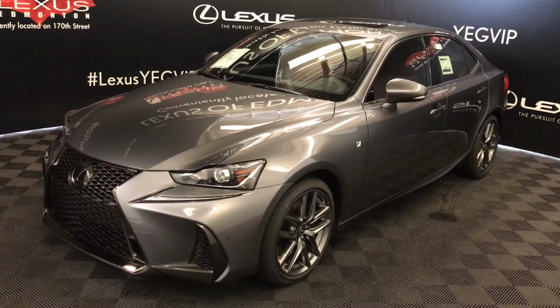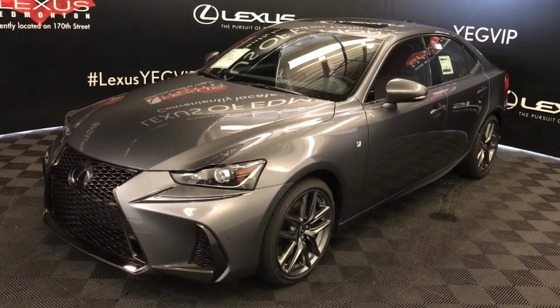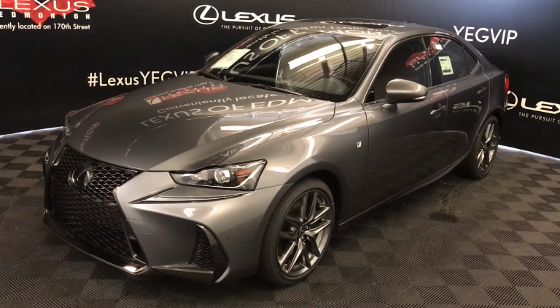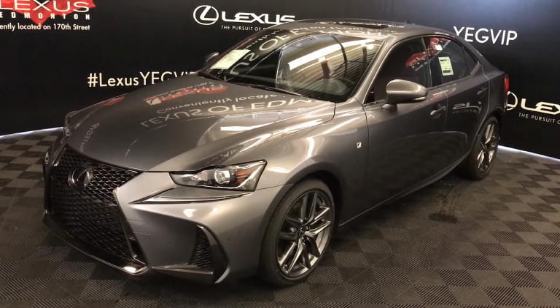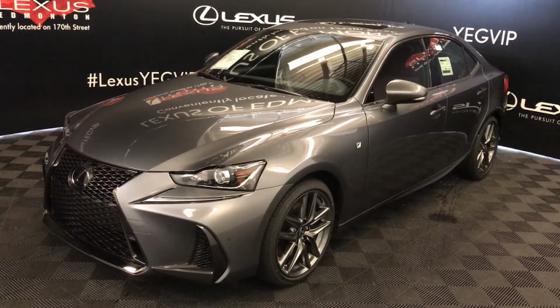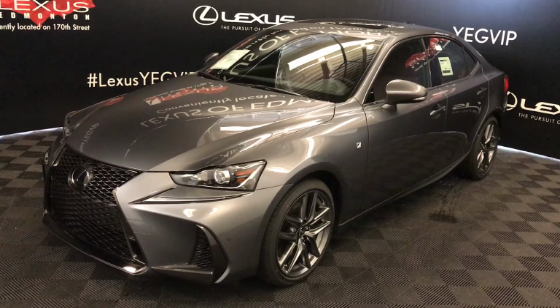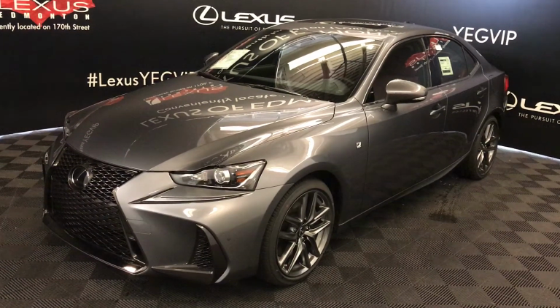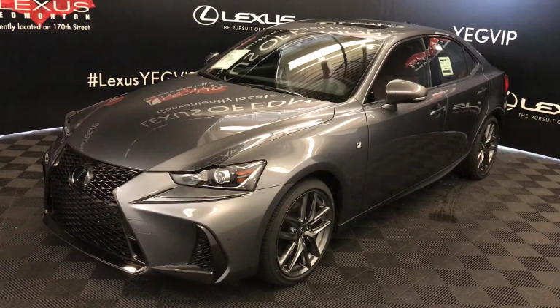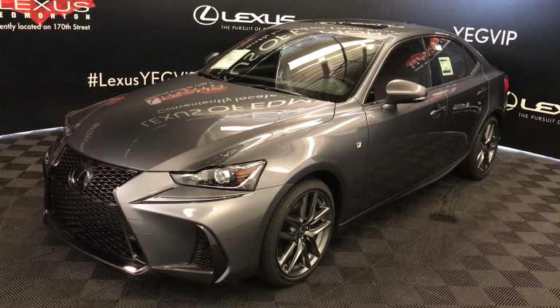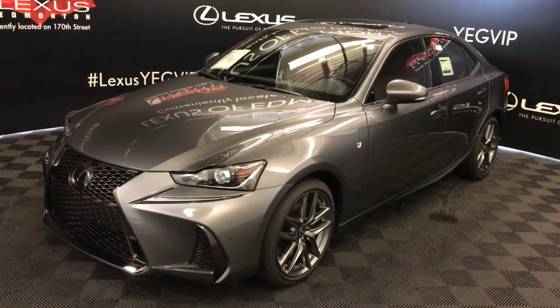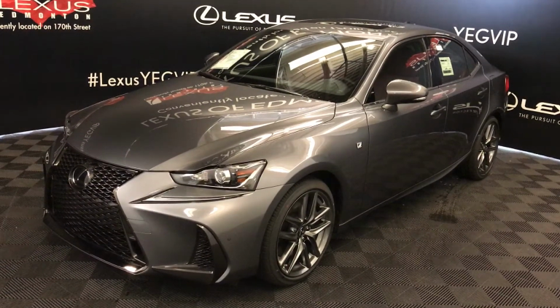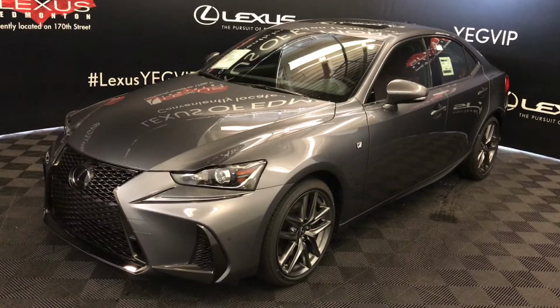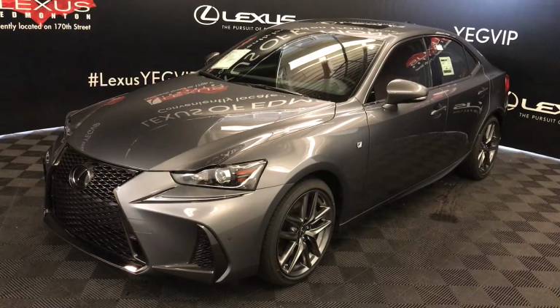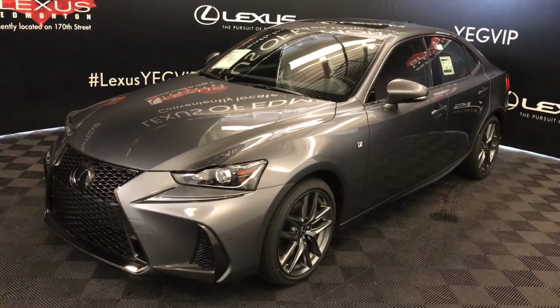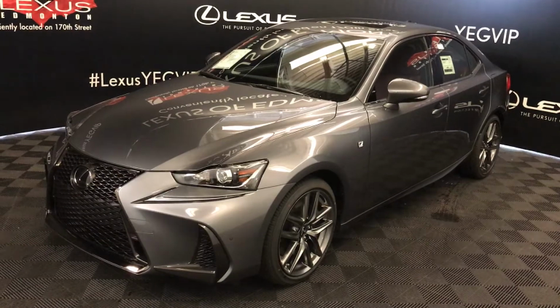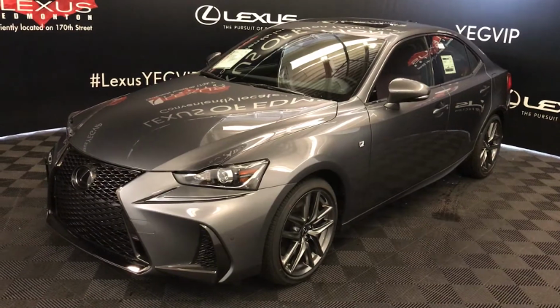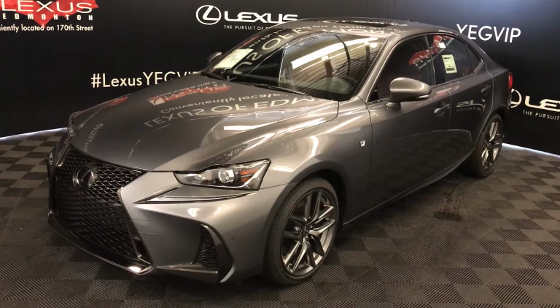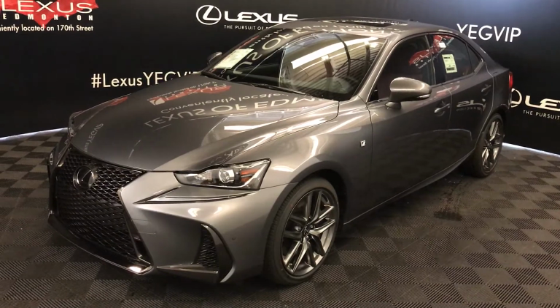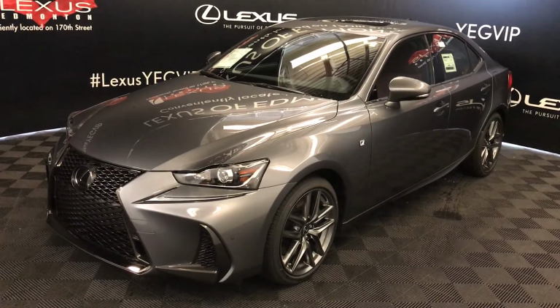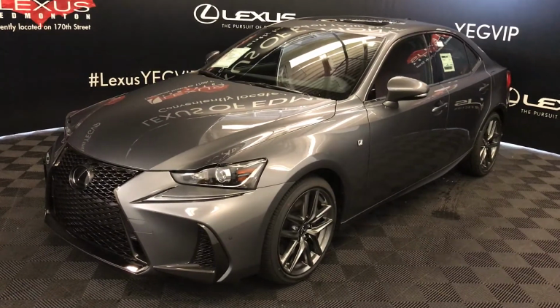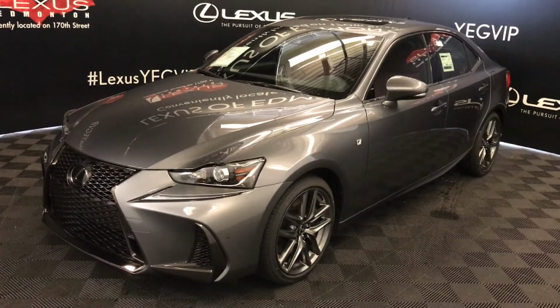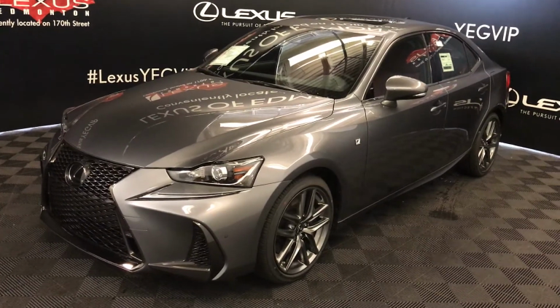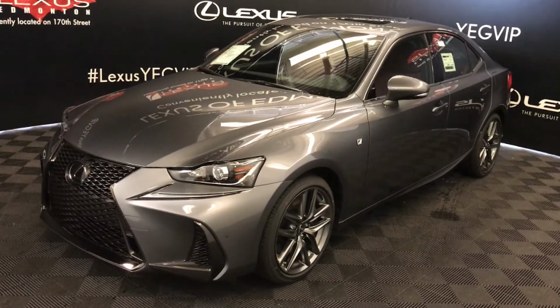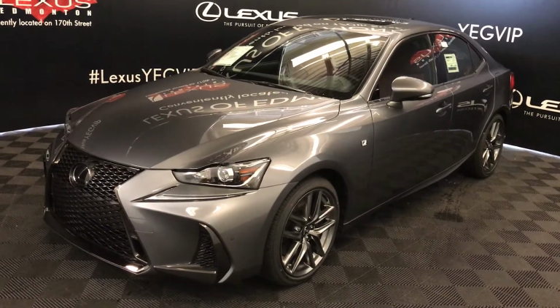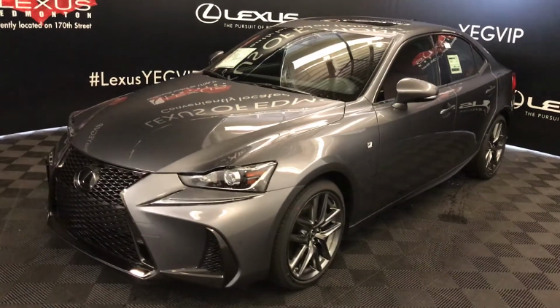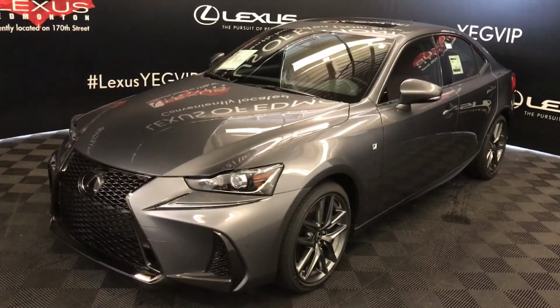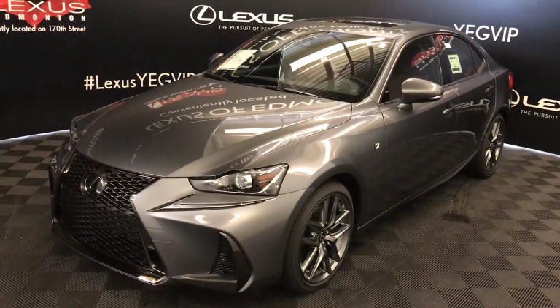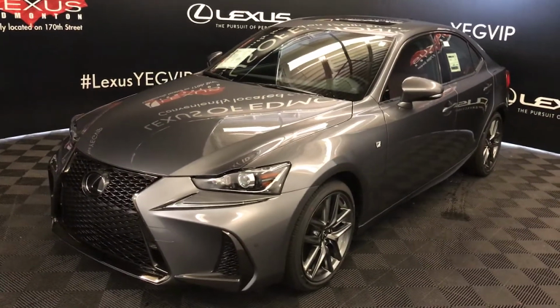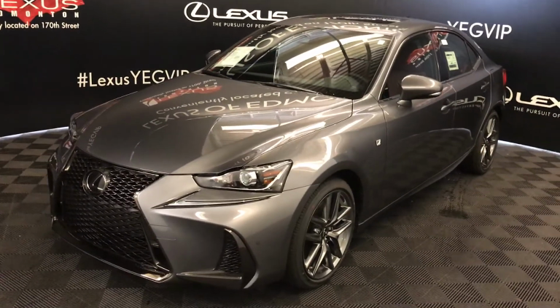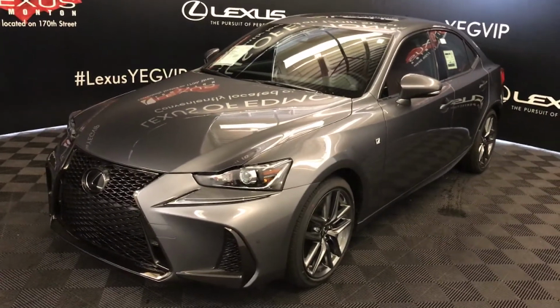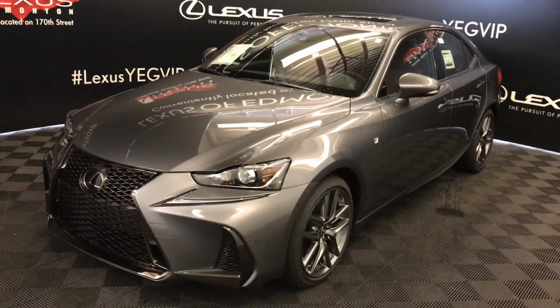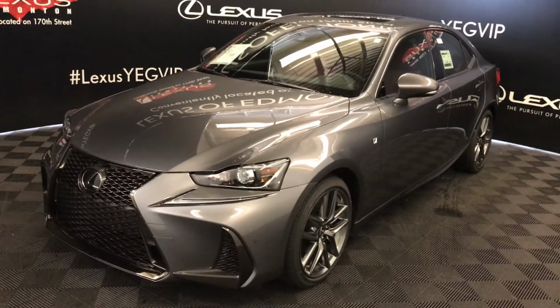Gray exterior, Rioja Red NuLuxe interior material. Four-door, five-passenger — this is the F-Sport Series 2.